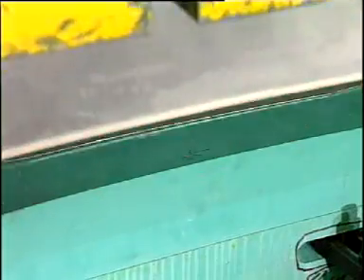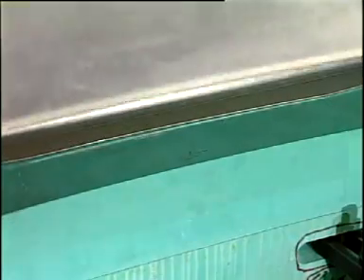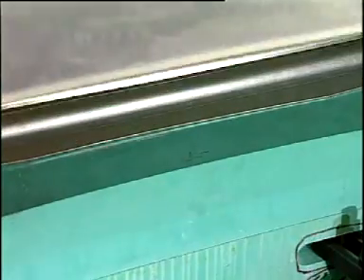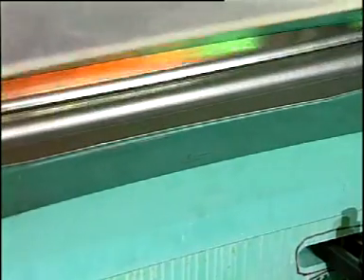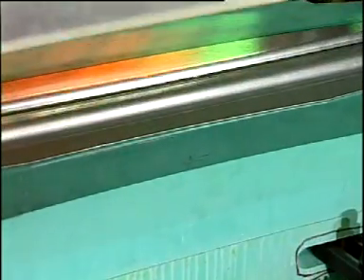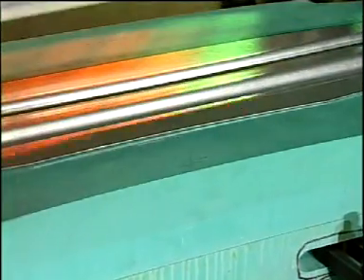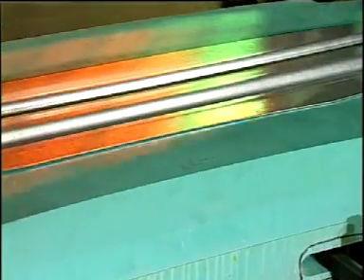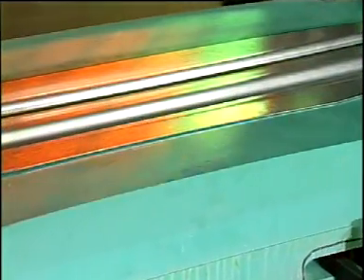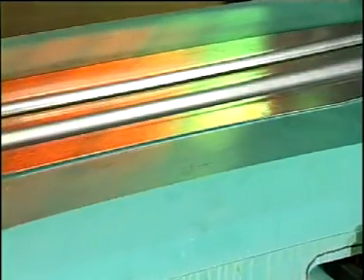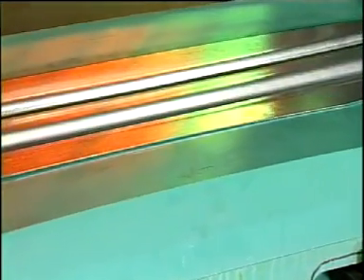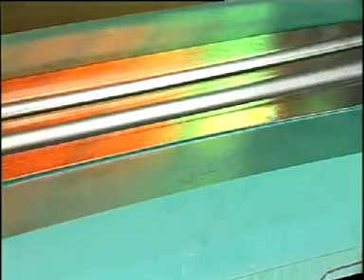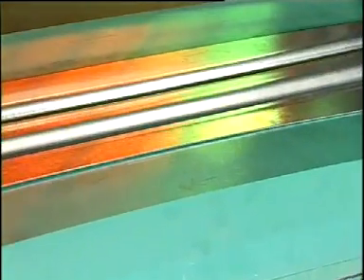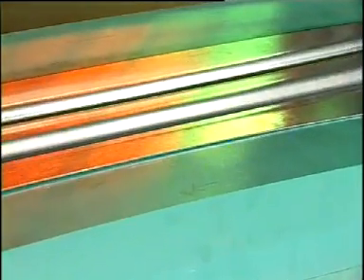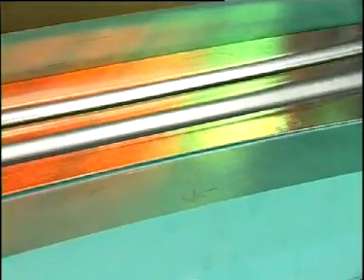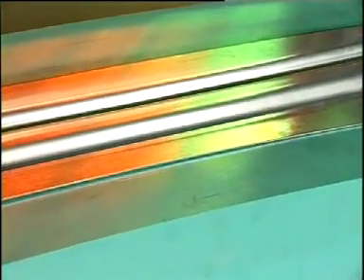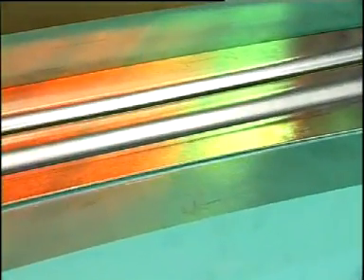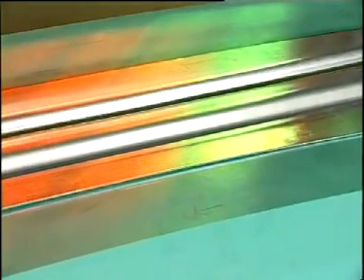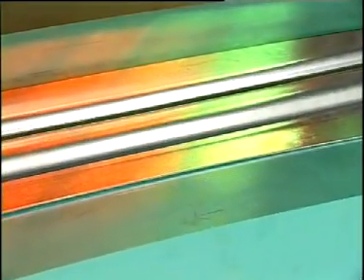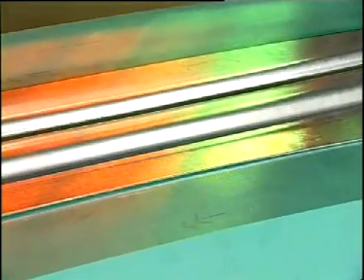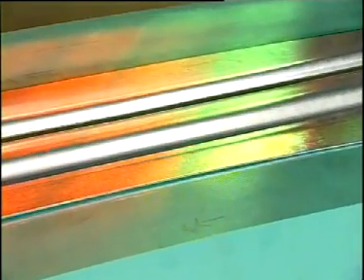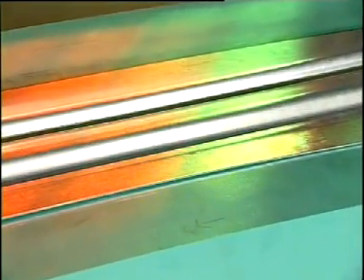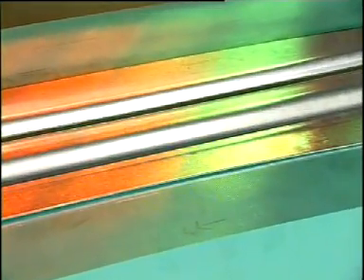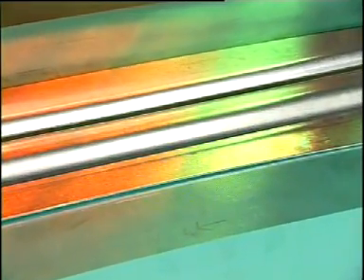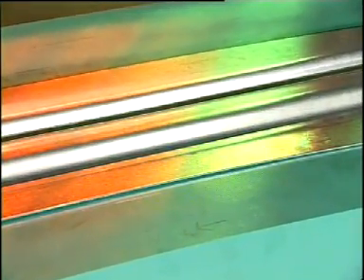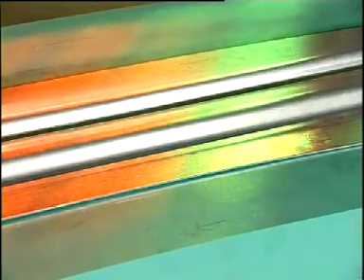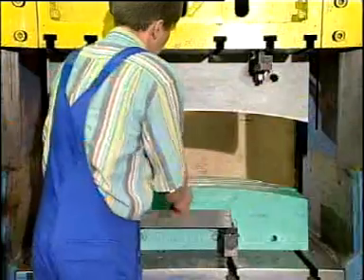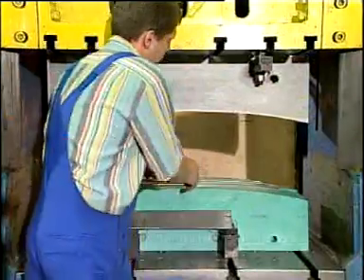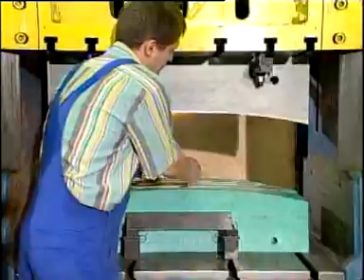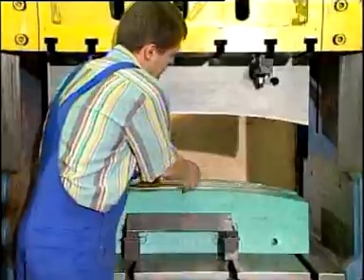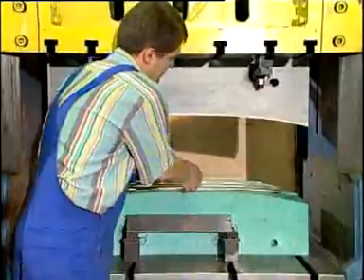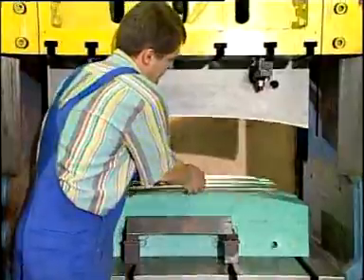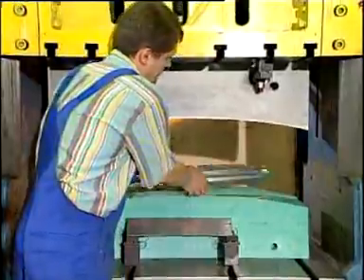The result is impressive: perfectly shaped metal plates.